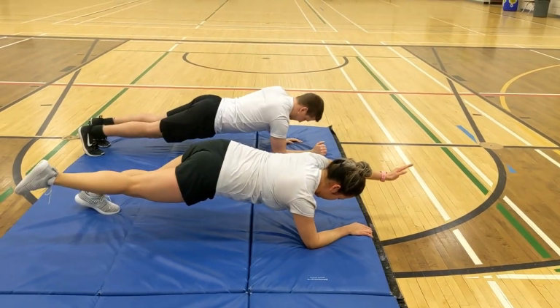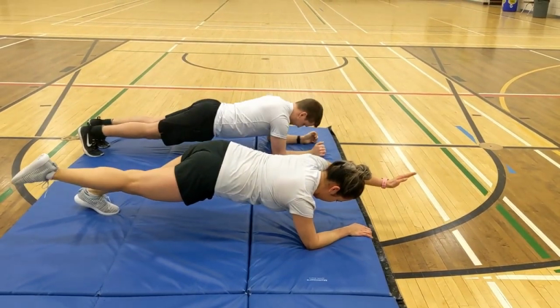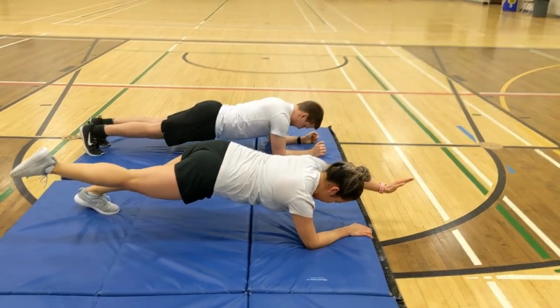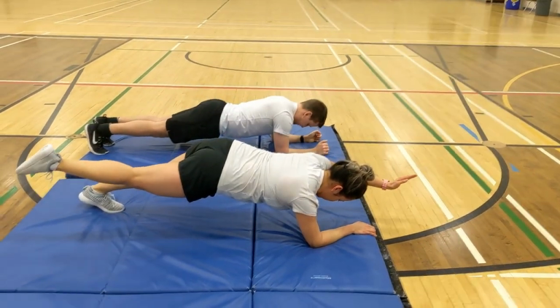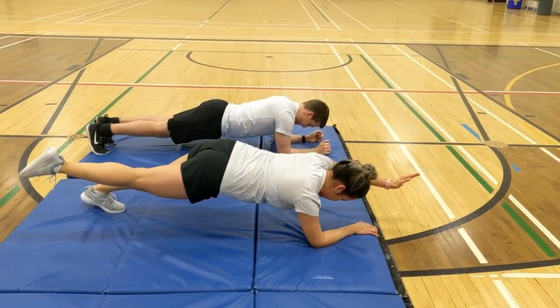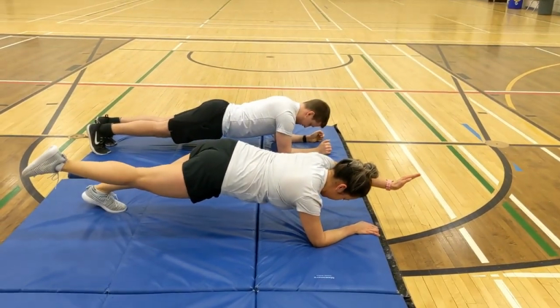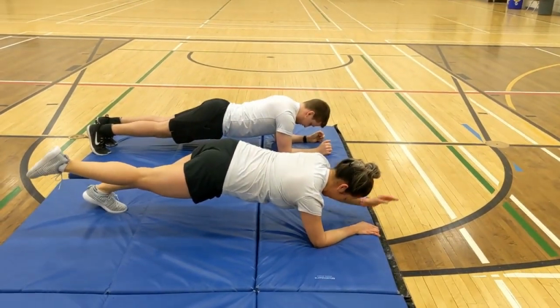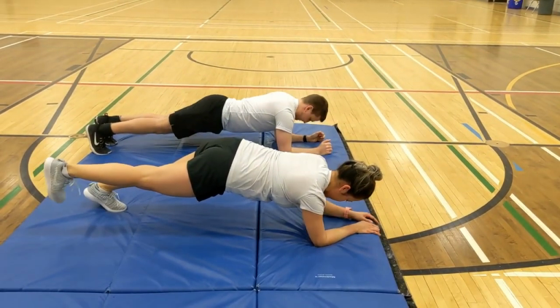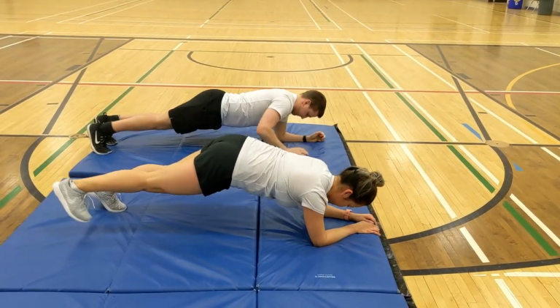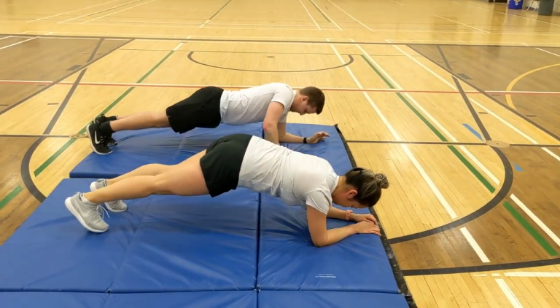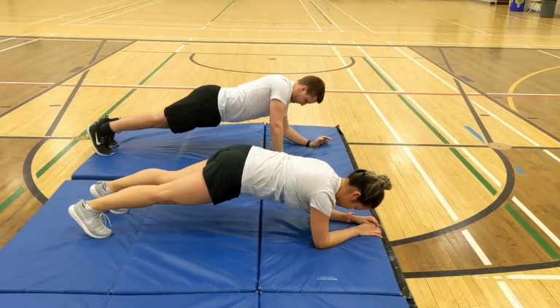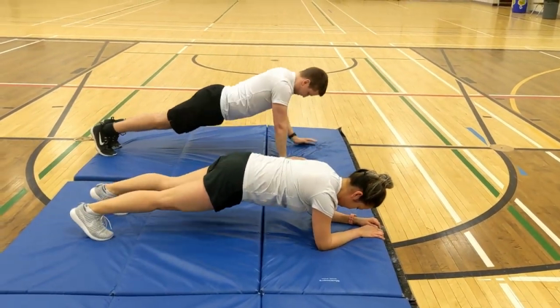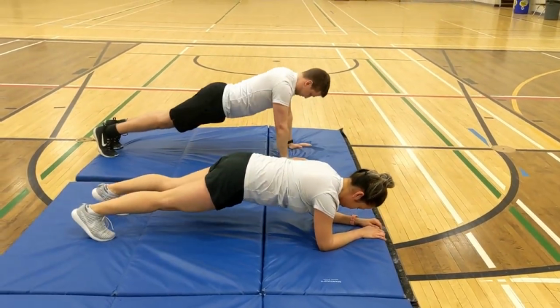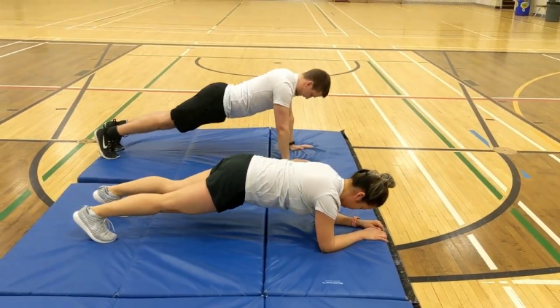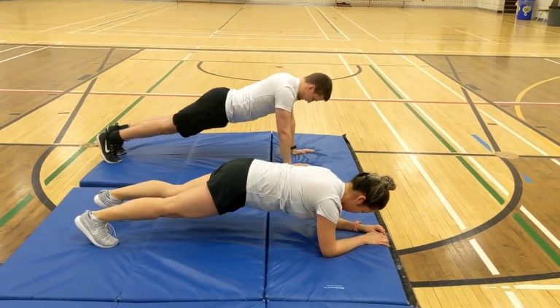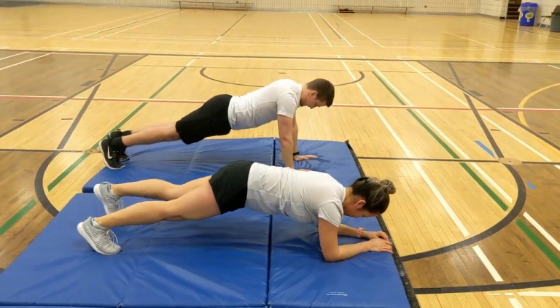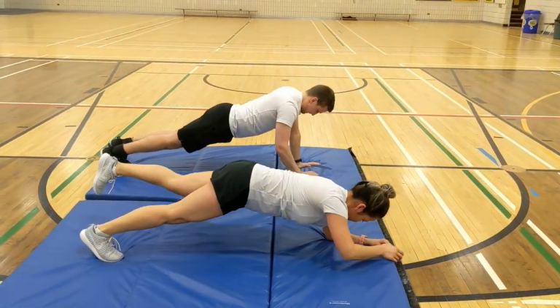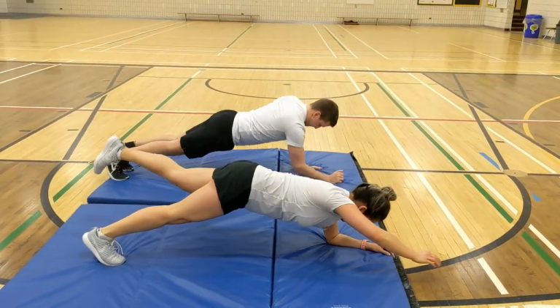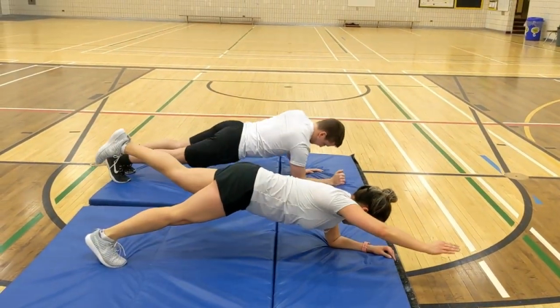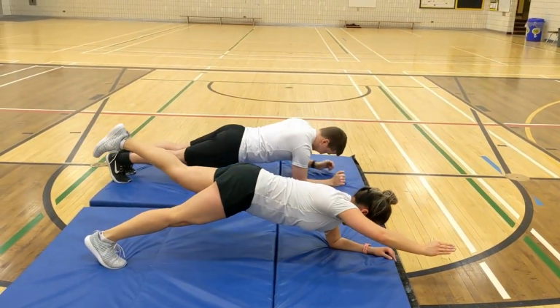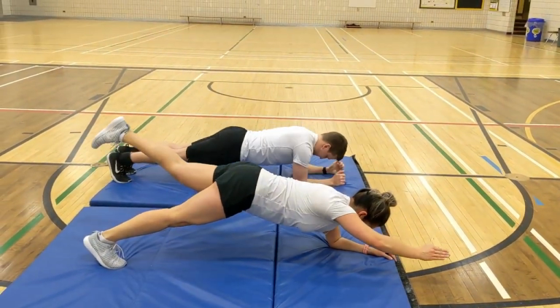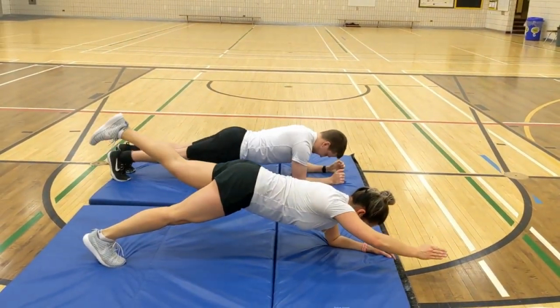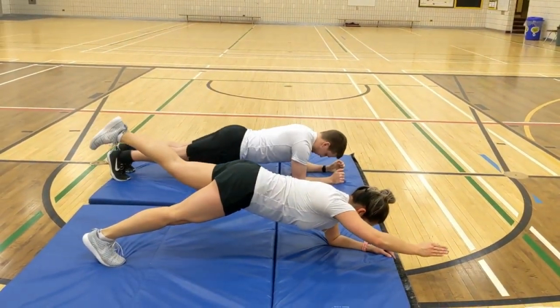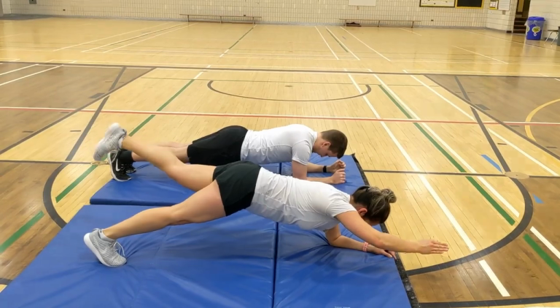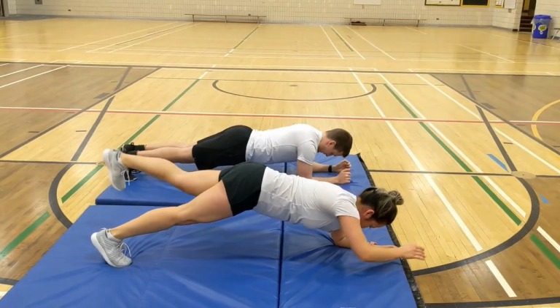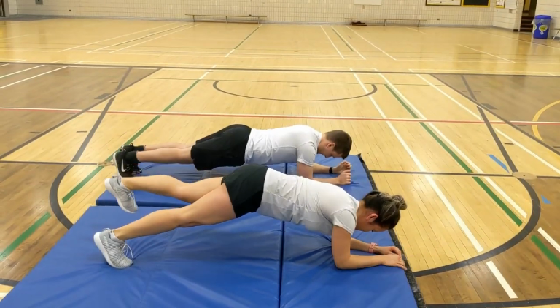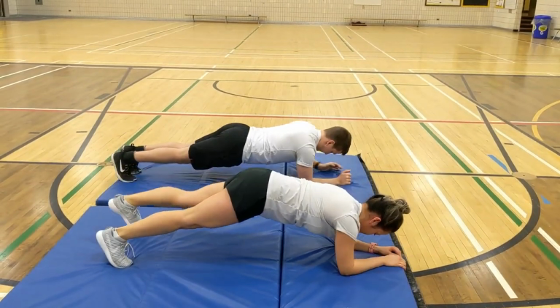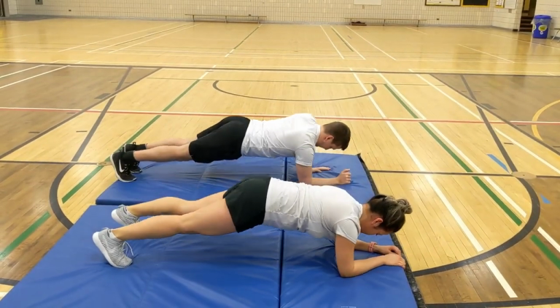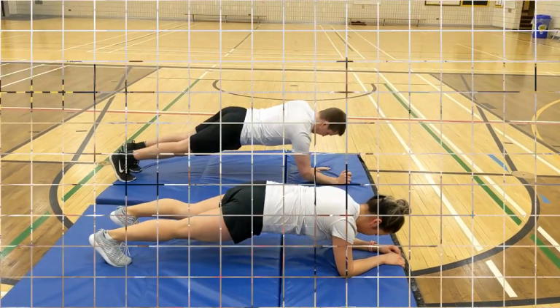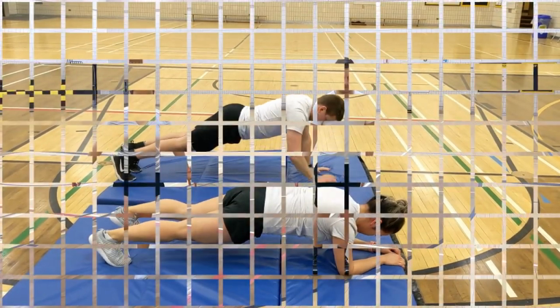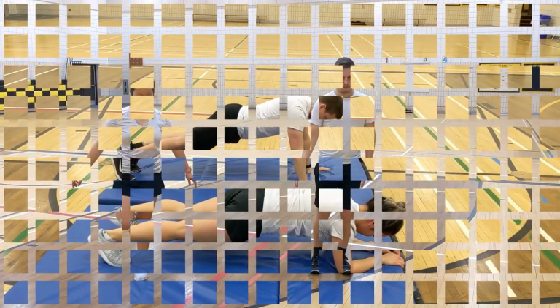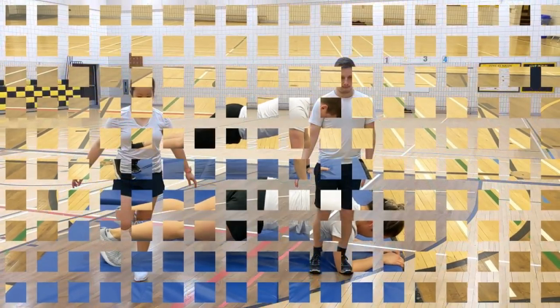Hold for five, folks — you're almost there. Three, two, one. Good job.